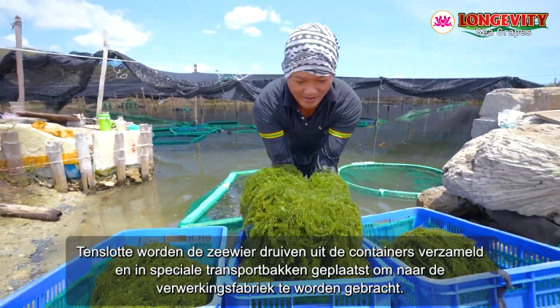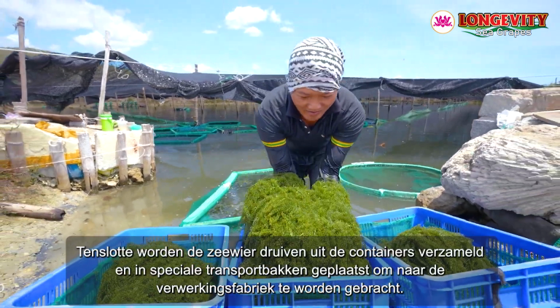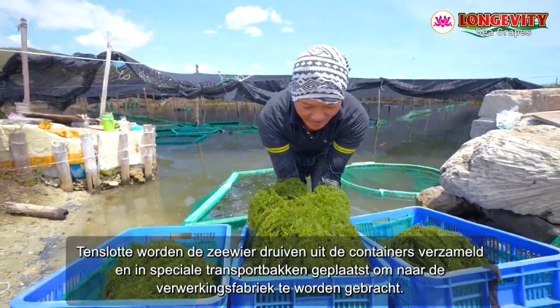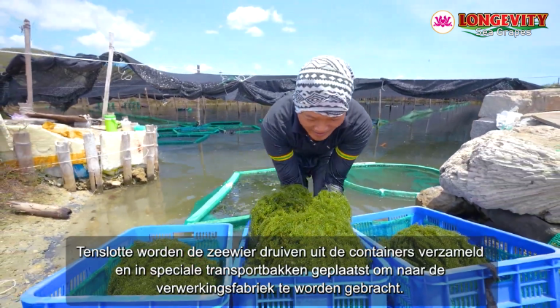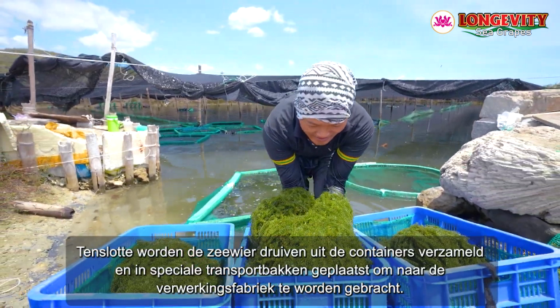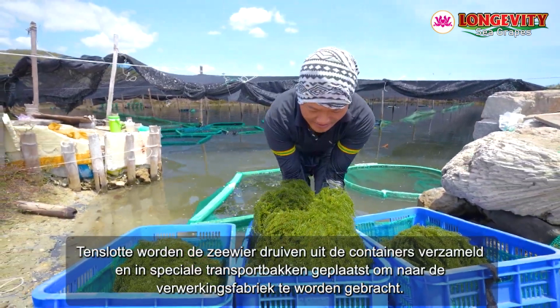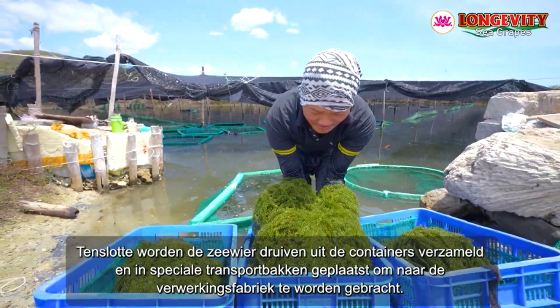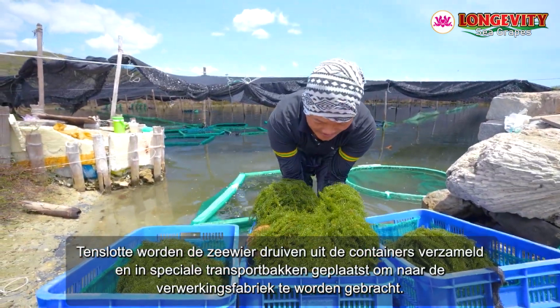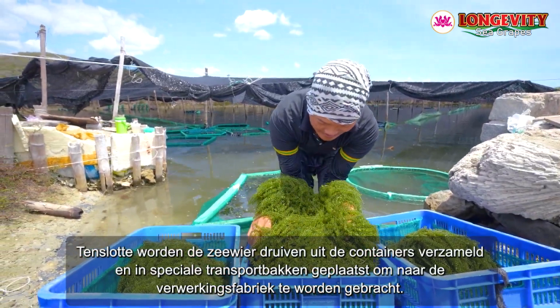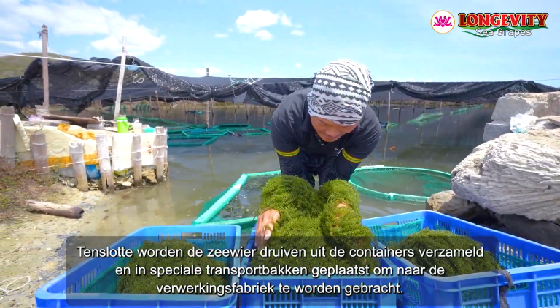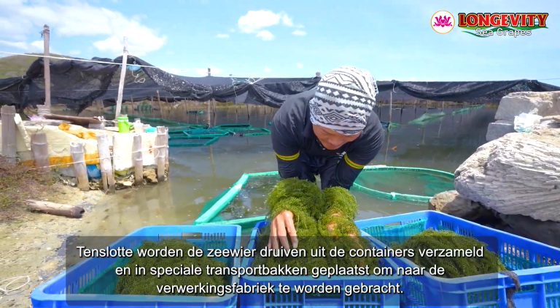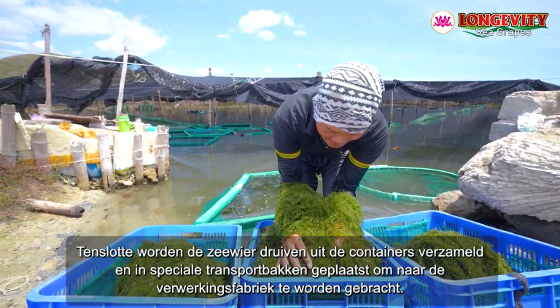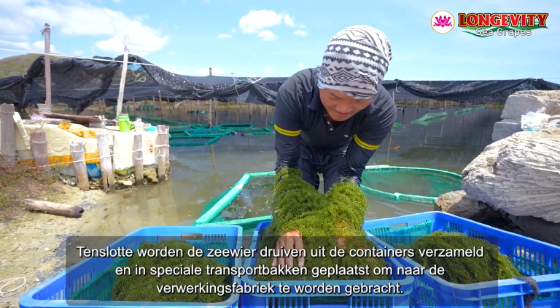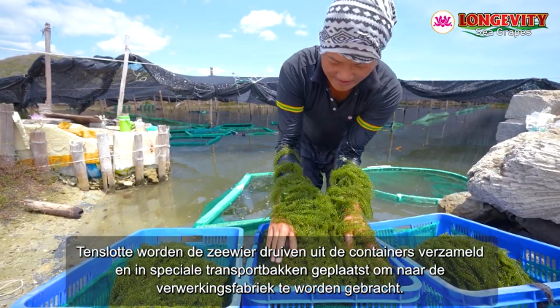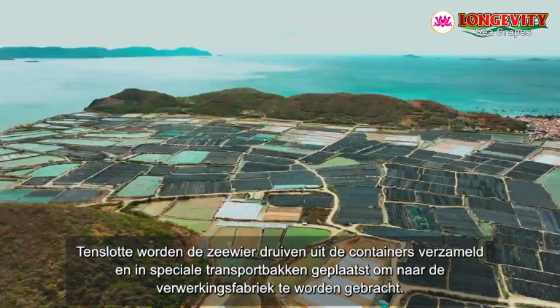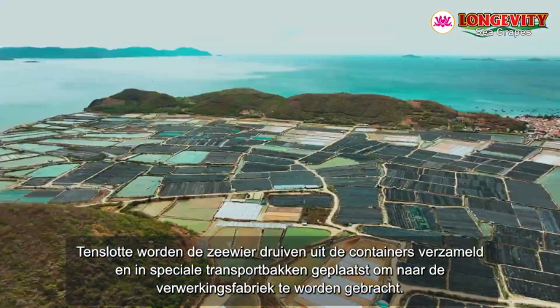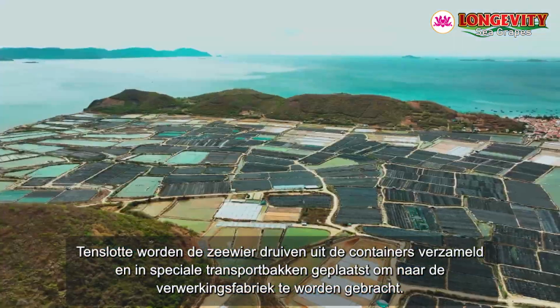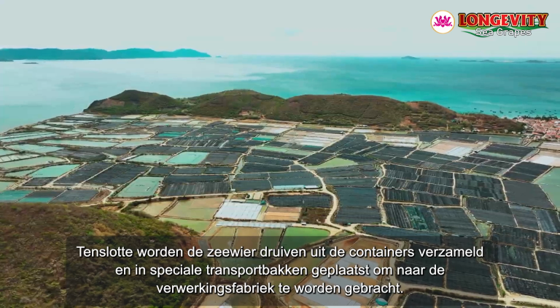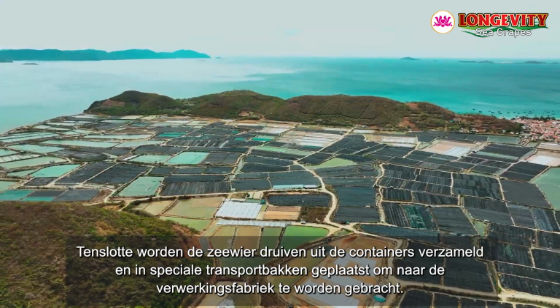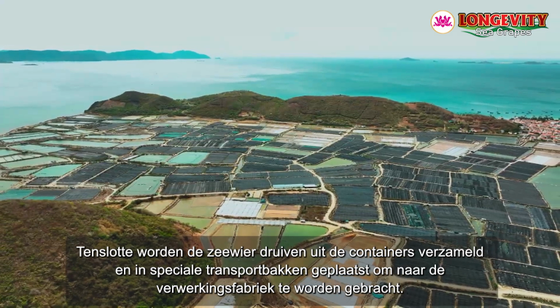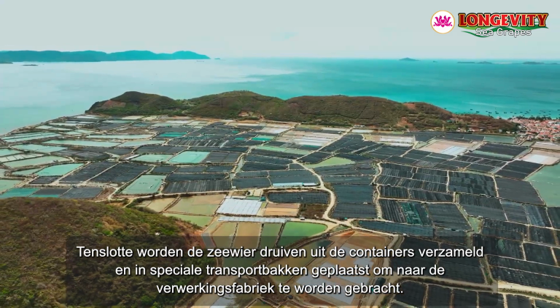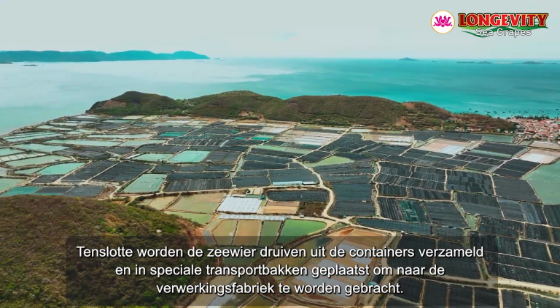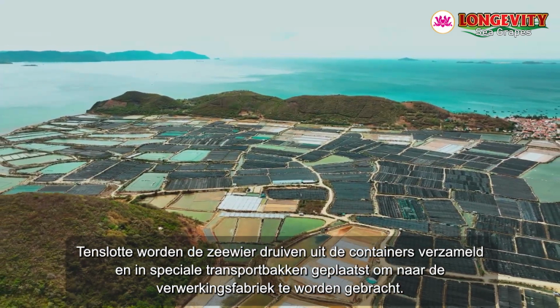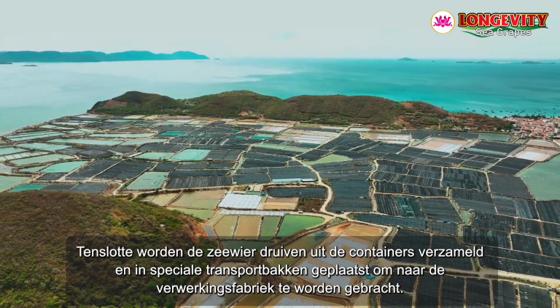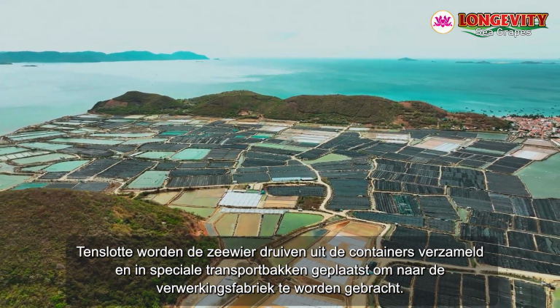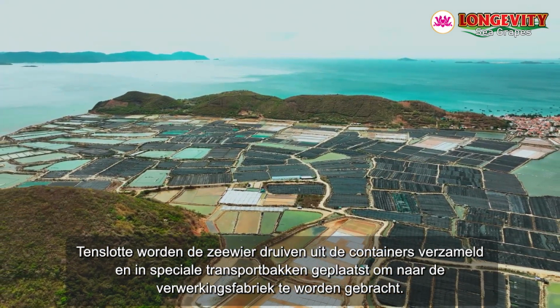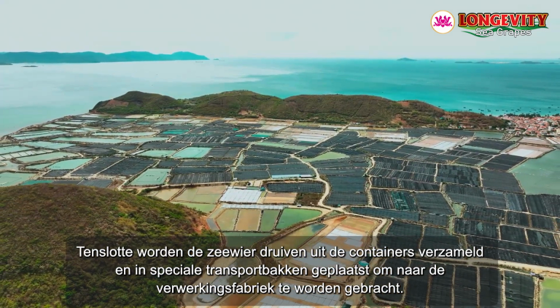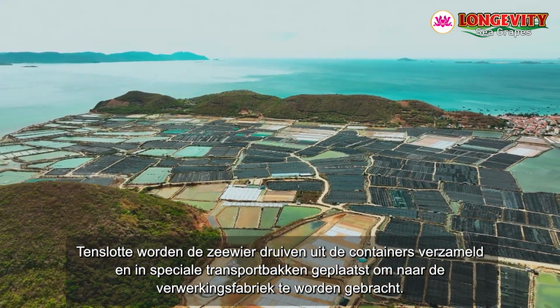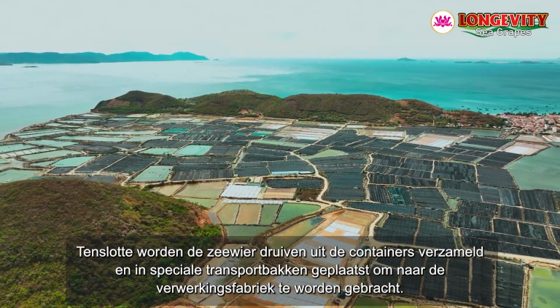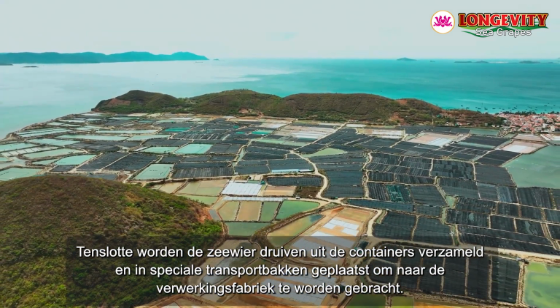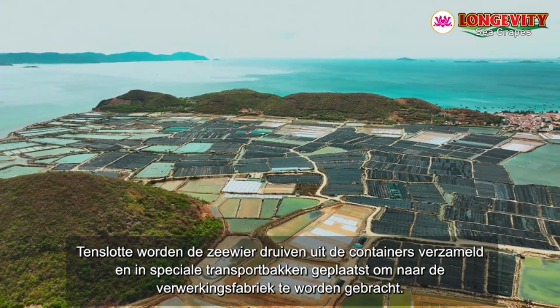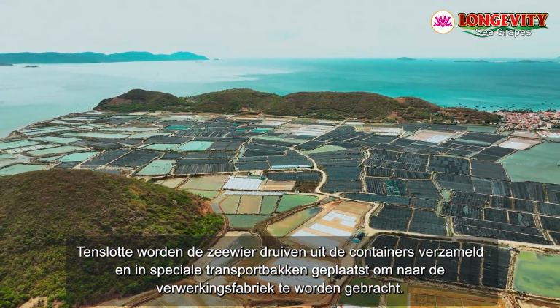Finally, the sea grapes are collected from the containers and placed into specialized transport trays to be taken to the processing plant.